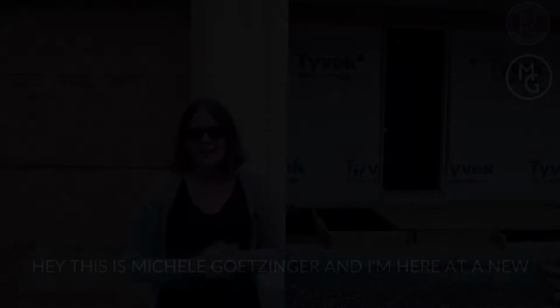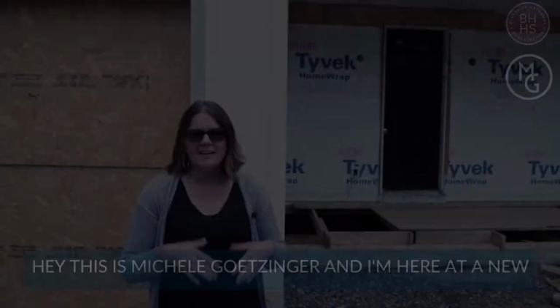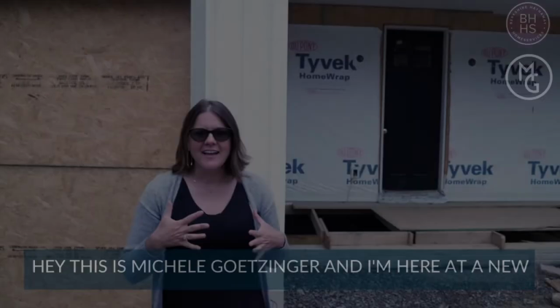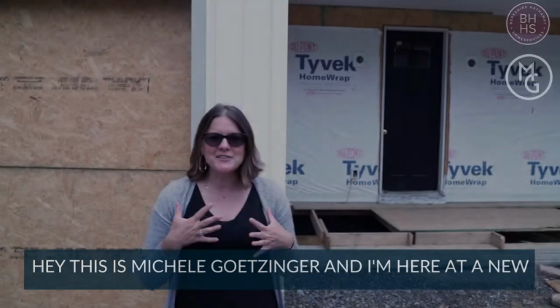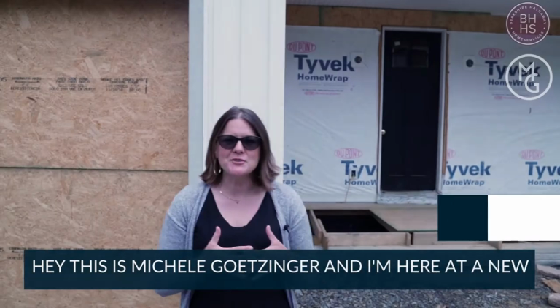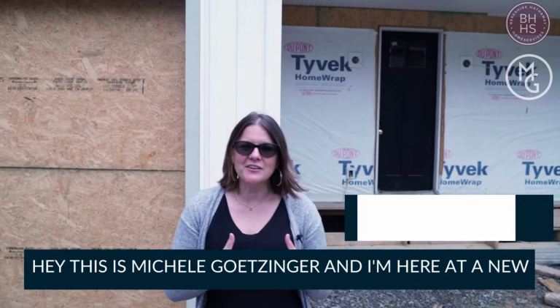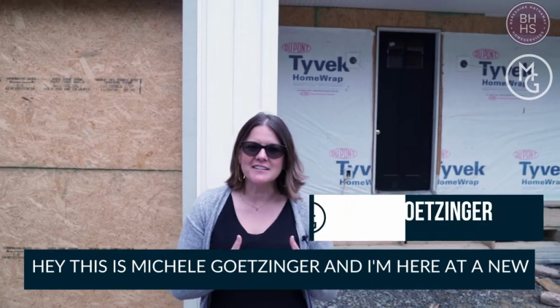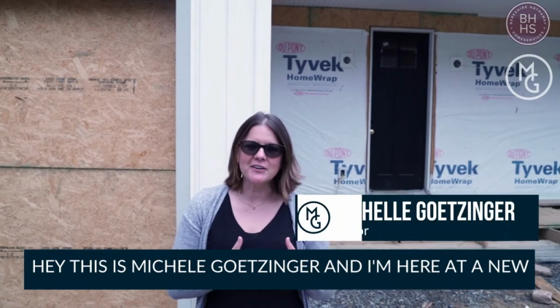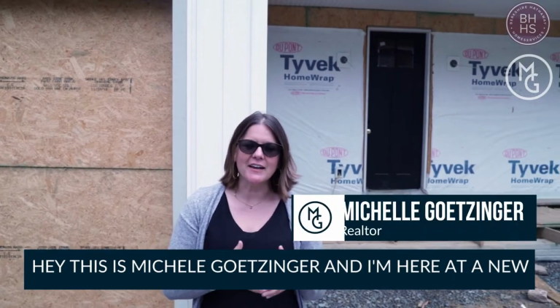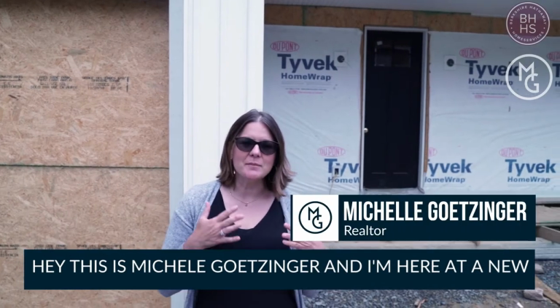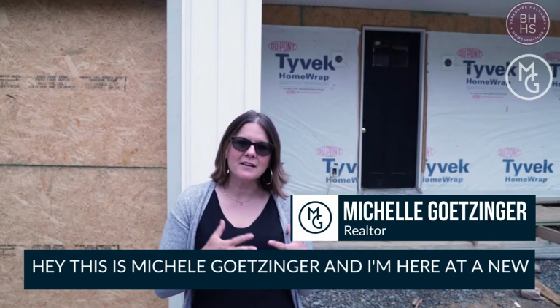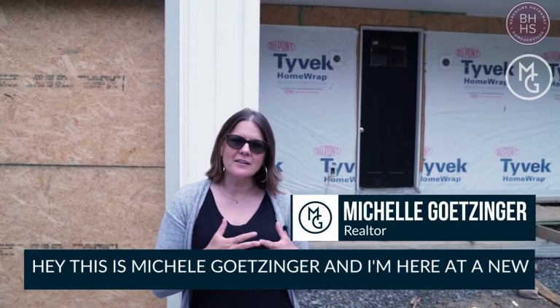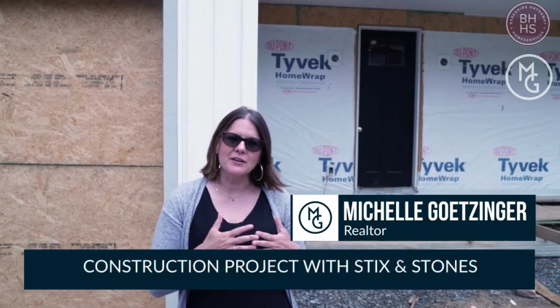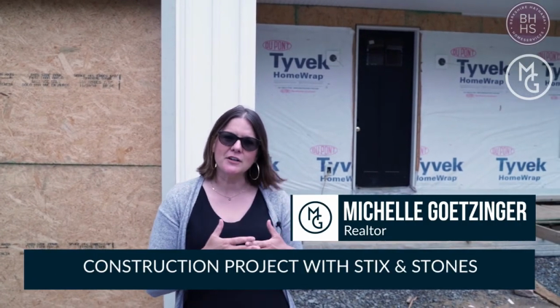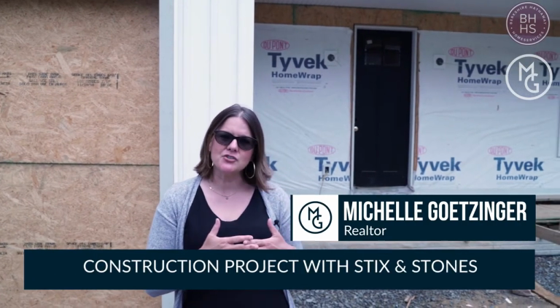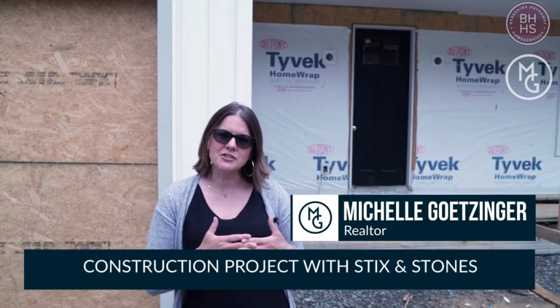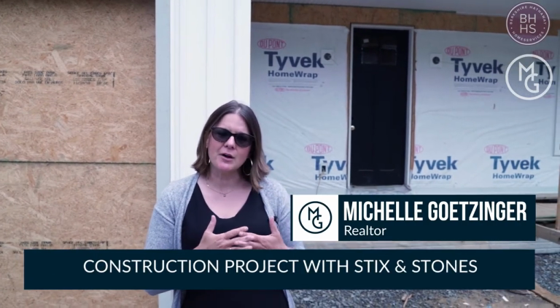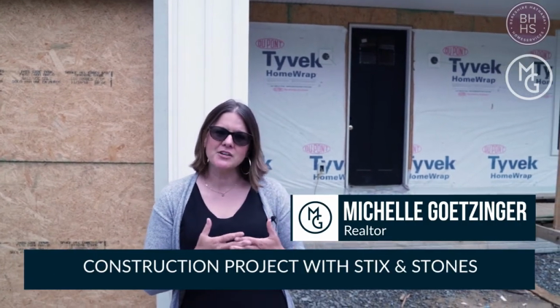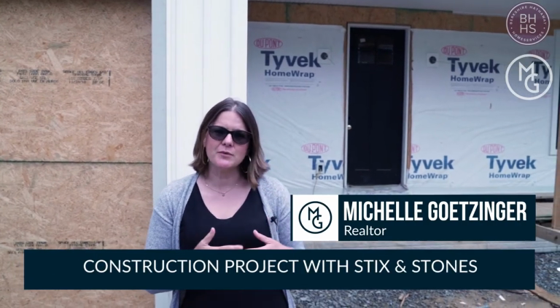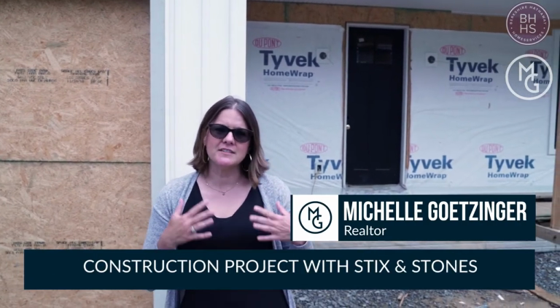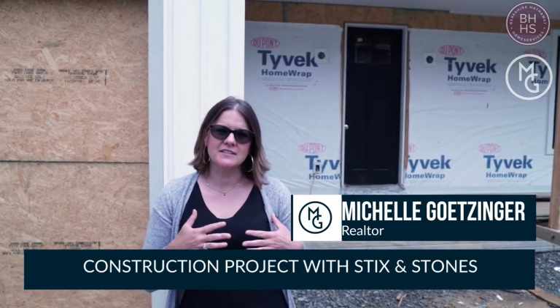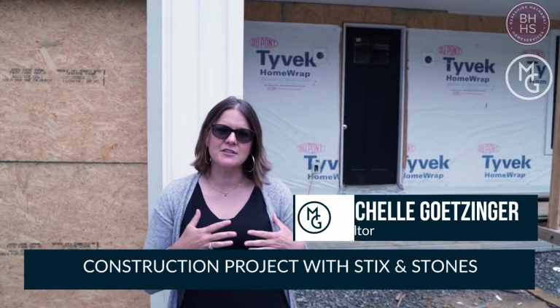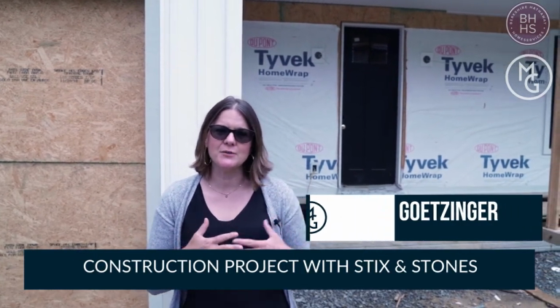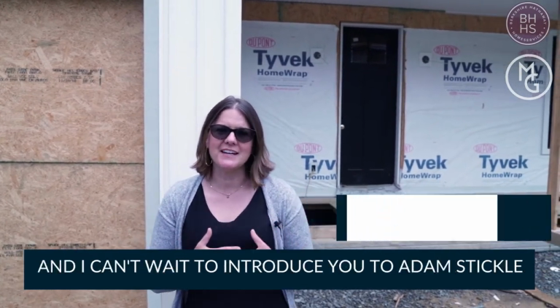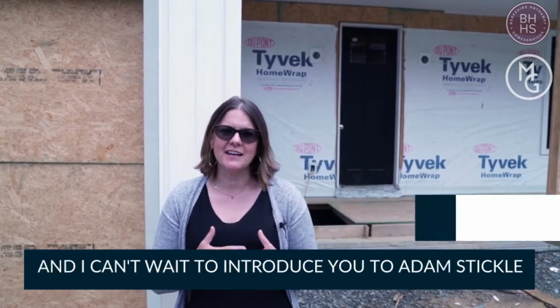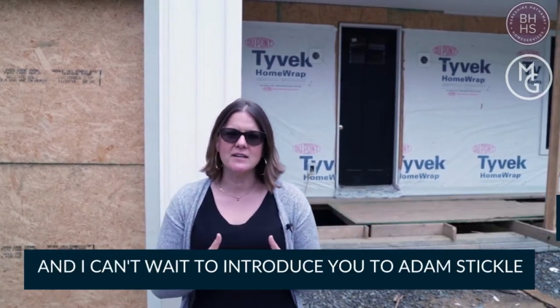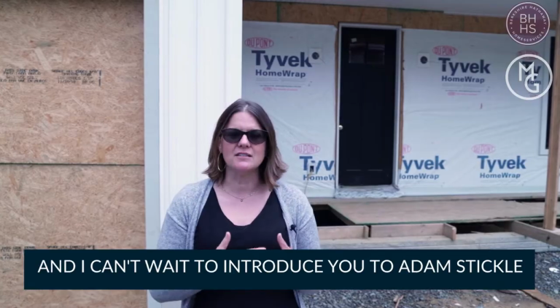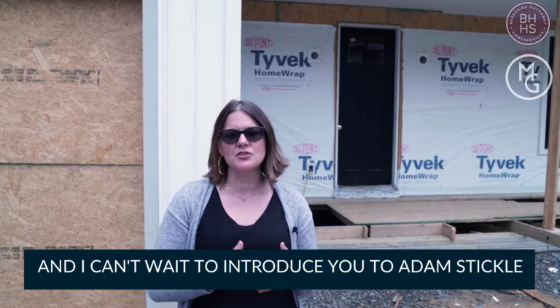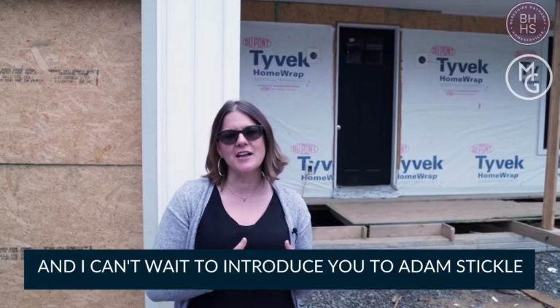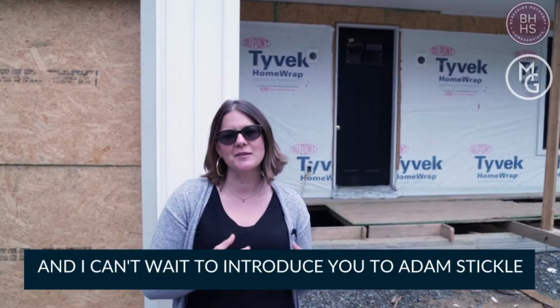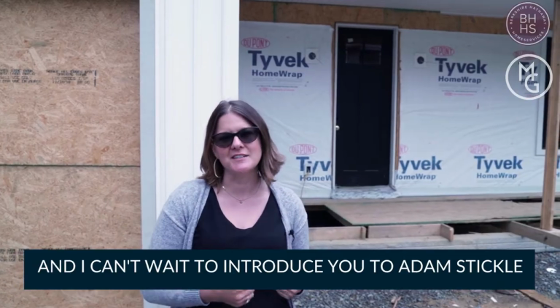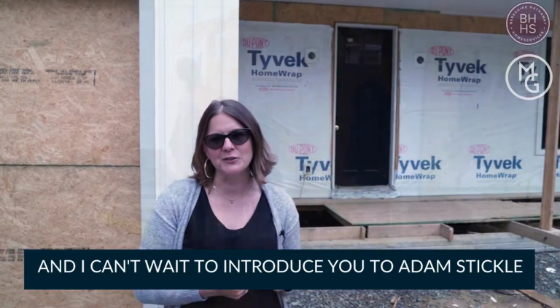Hey, this is Michelle Getzinger and I'm here at a new construction project with Sticks and Stones, and I can't wait to introduce you to Adam Stickle.